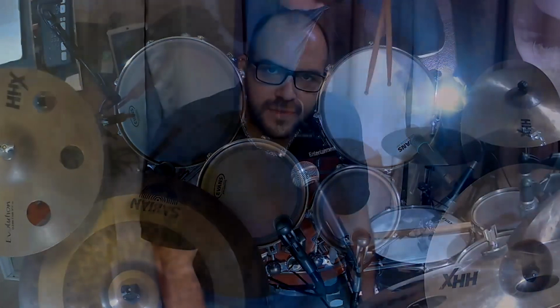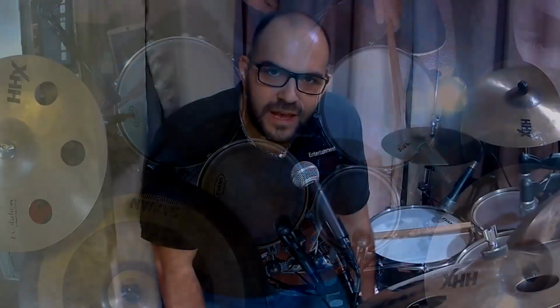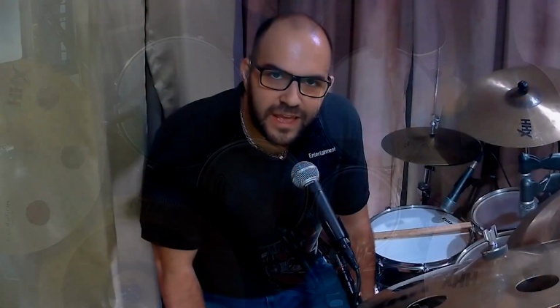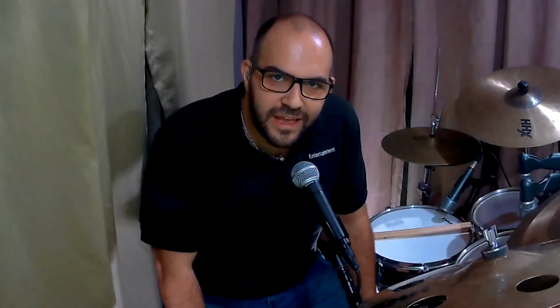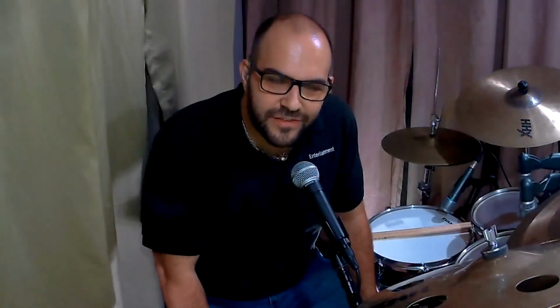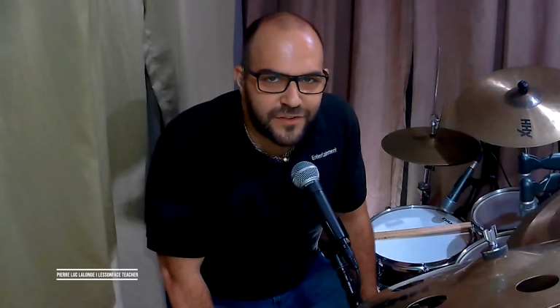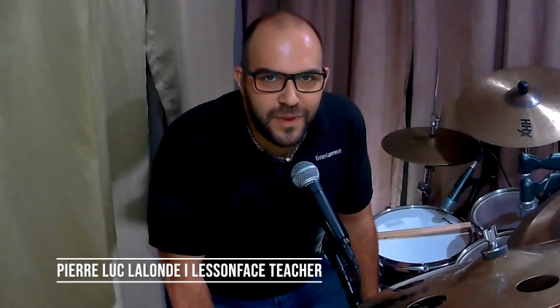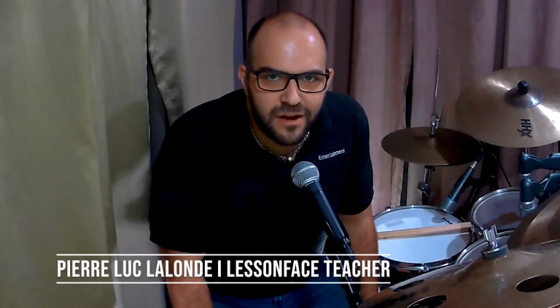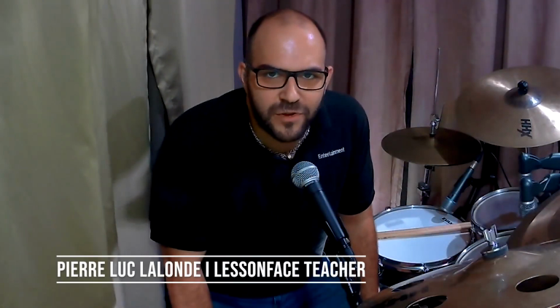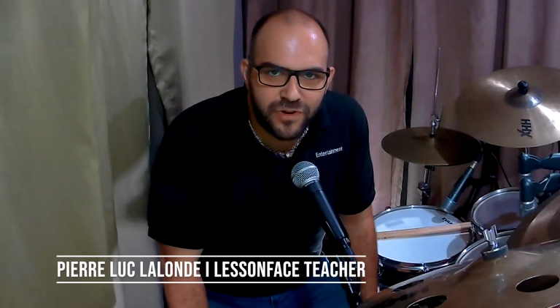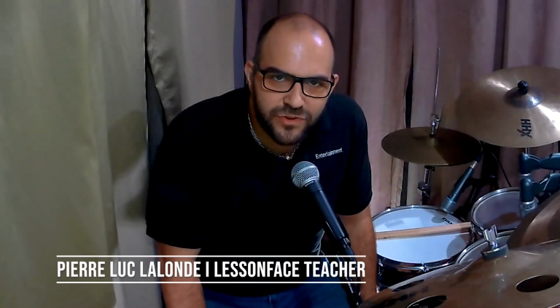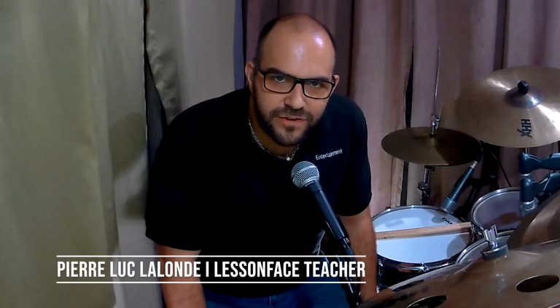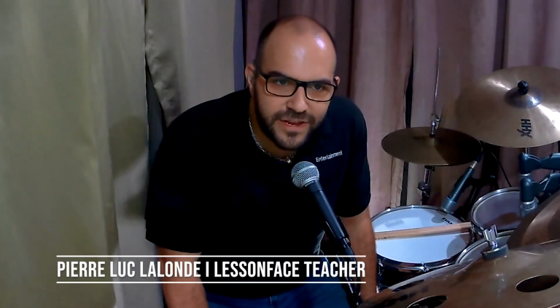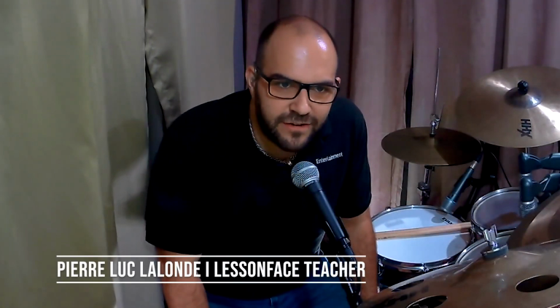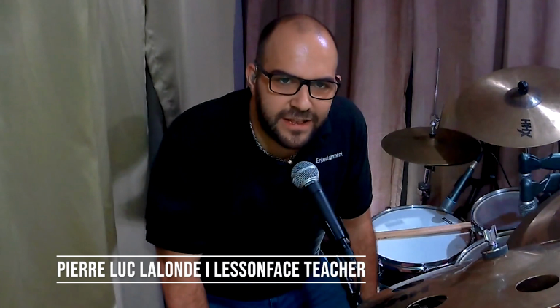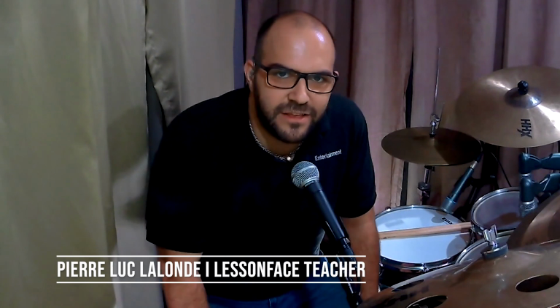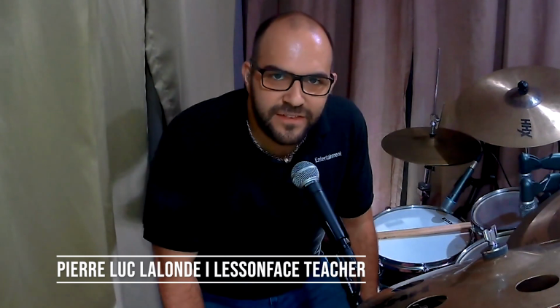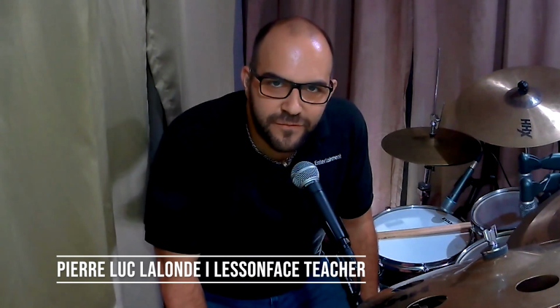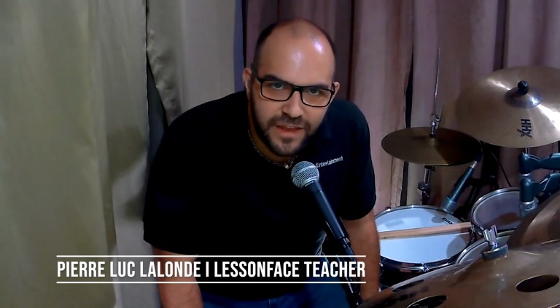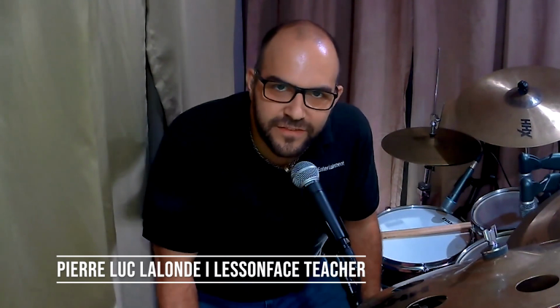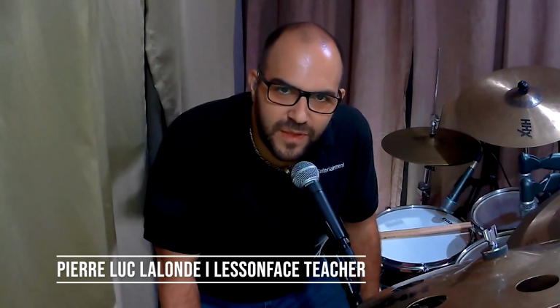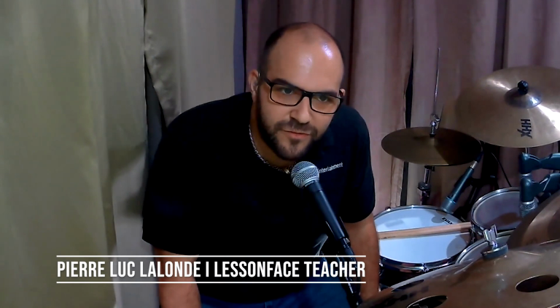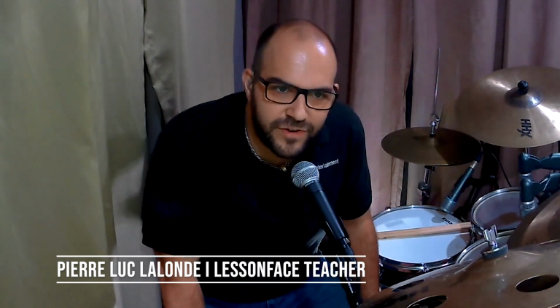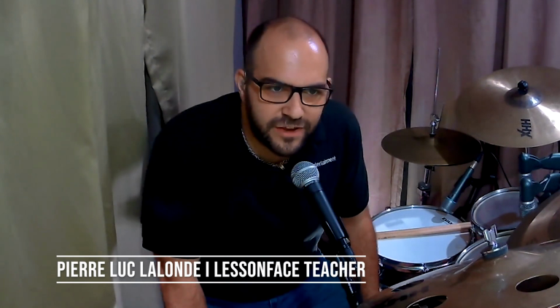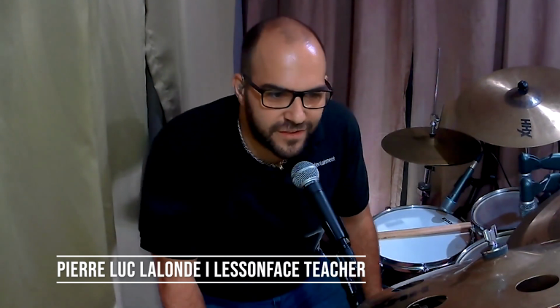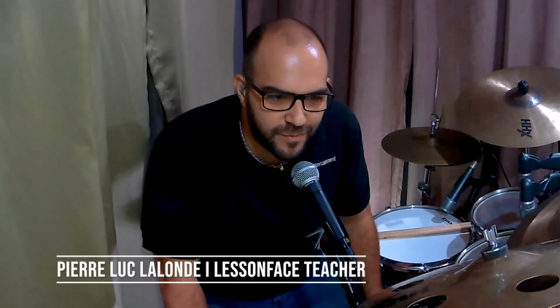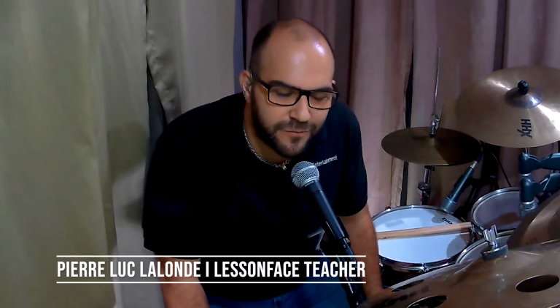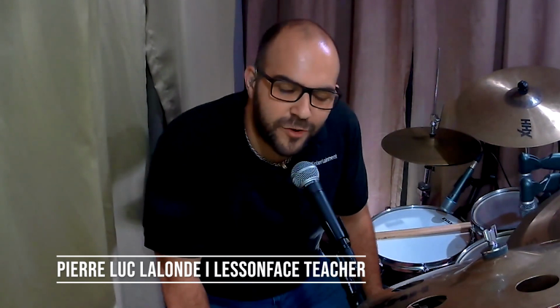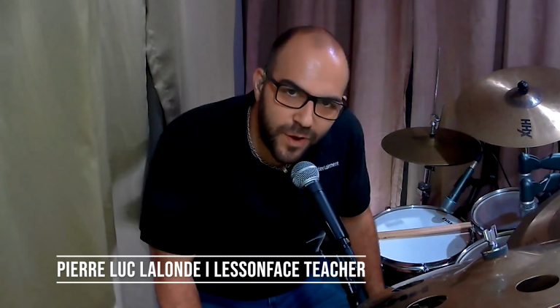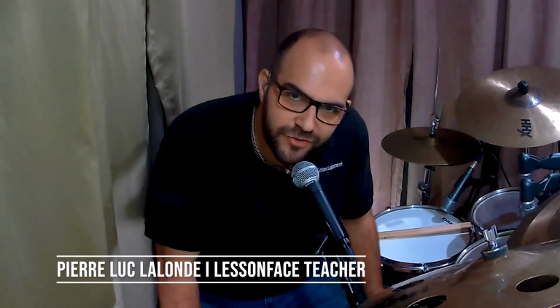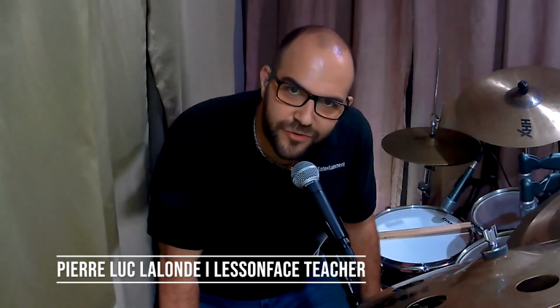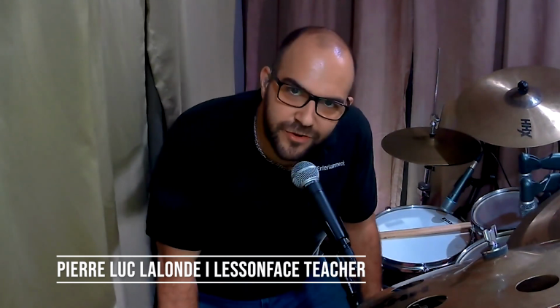Hi guys, this is Pierre. I'm a drum tutor here at LessonFace. Thanks for joining us this week for a quick tutorial.